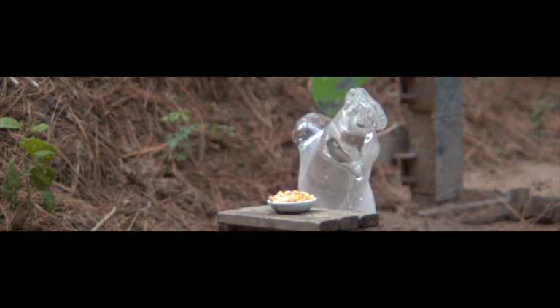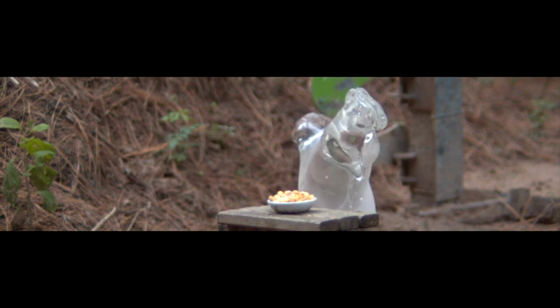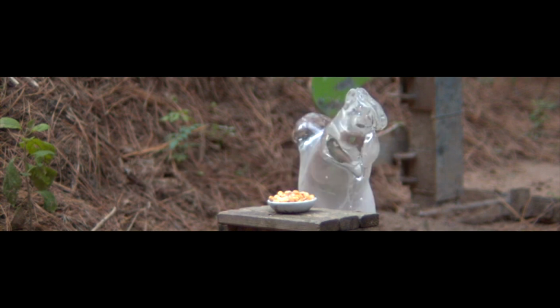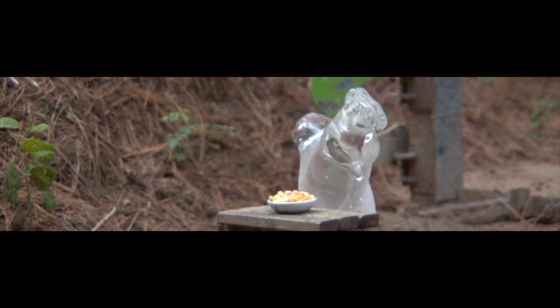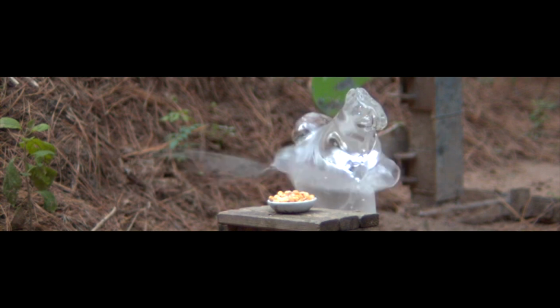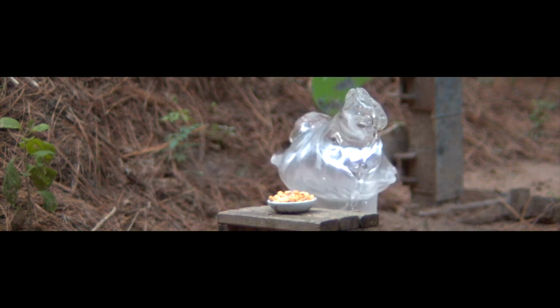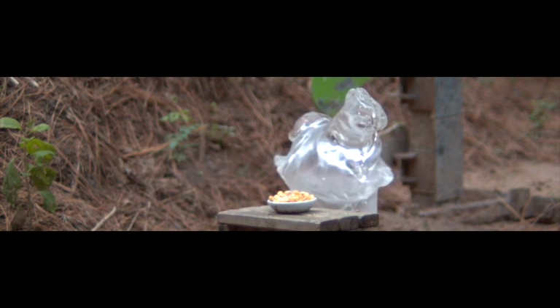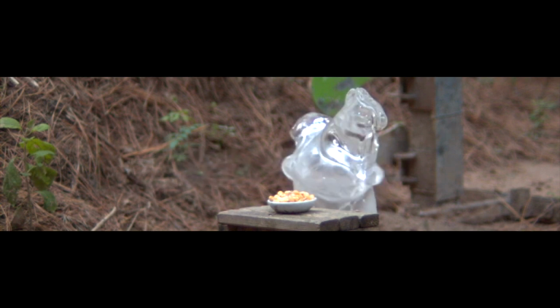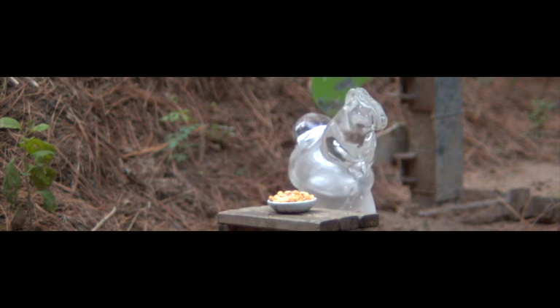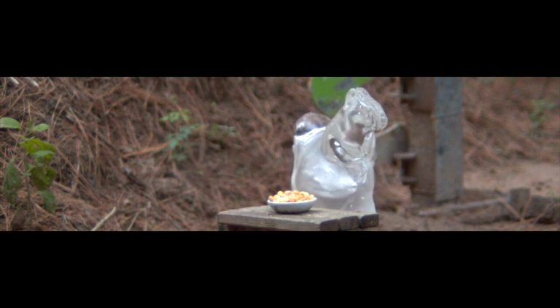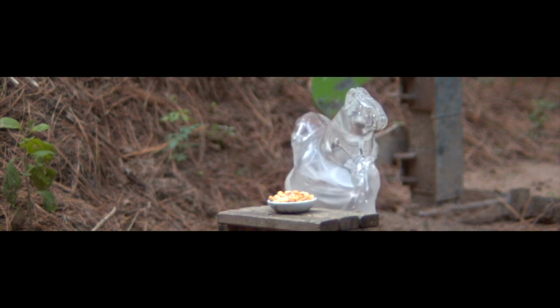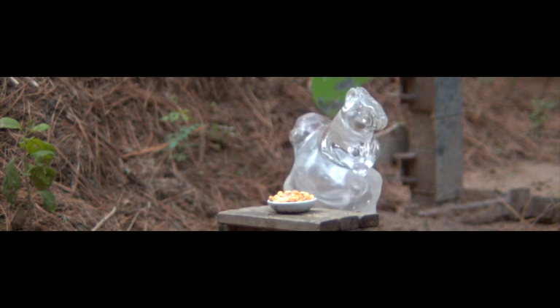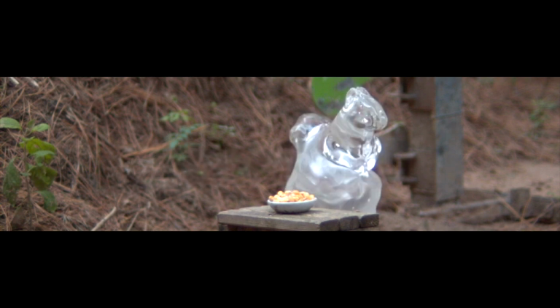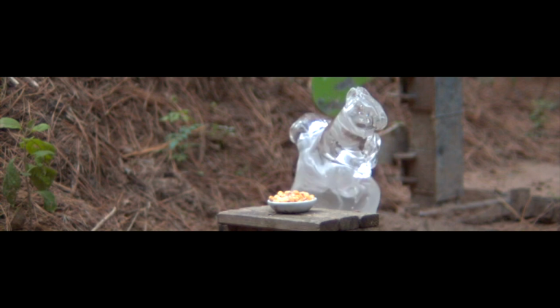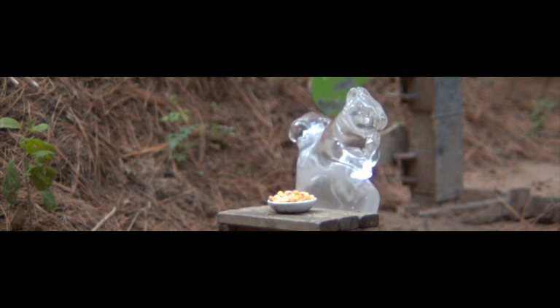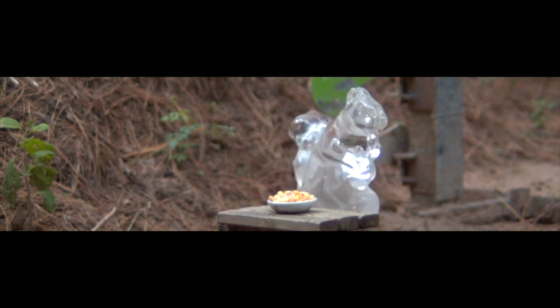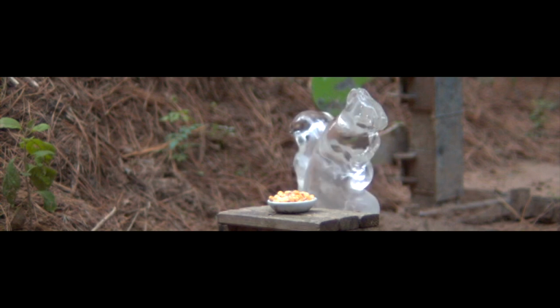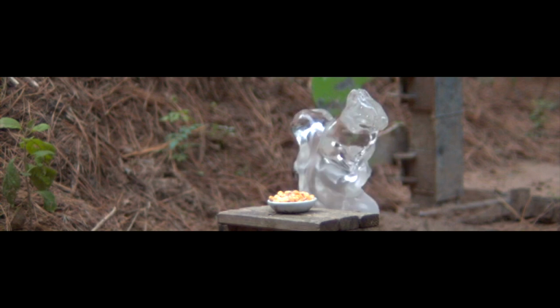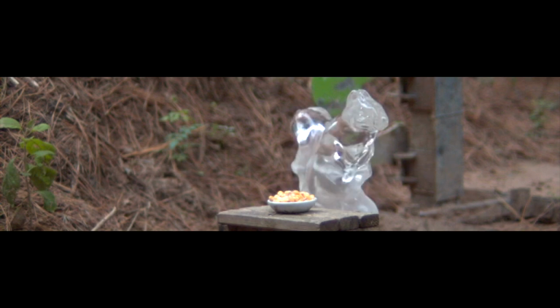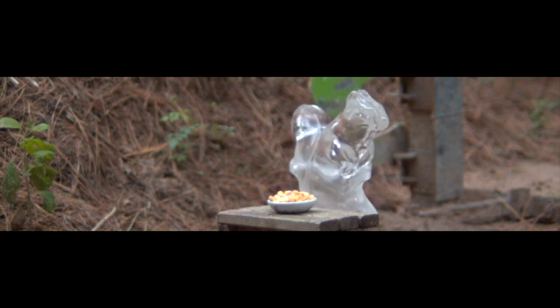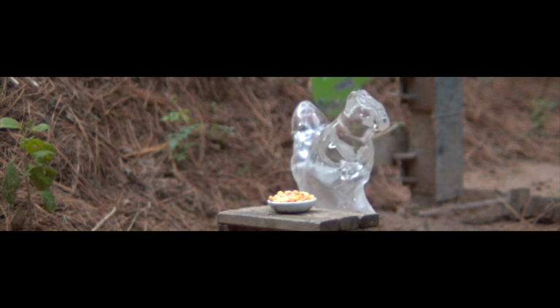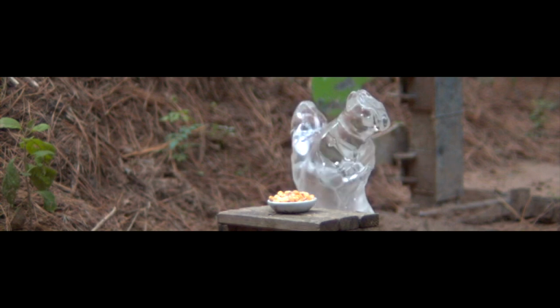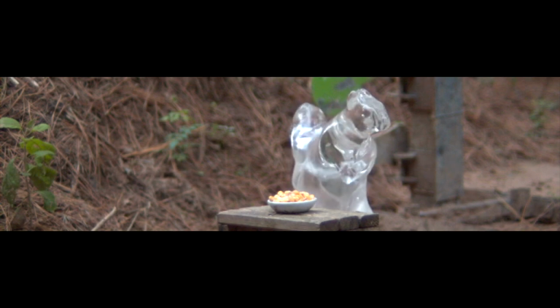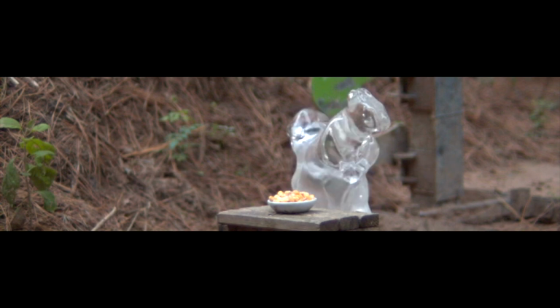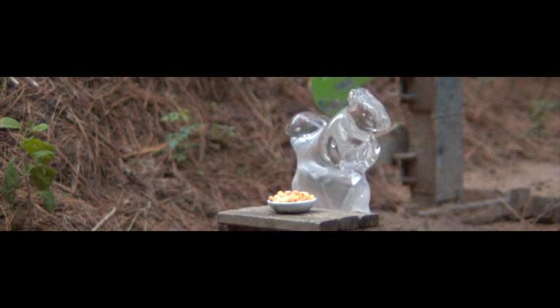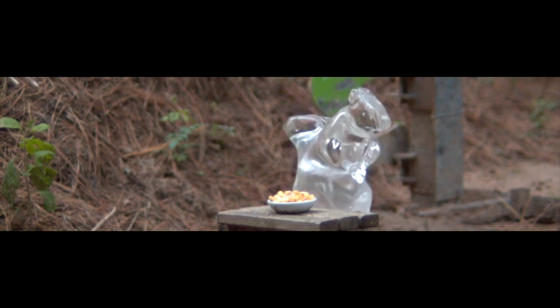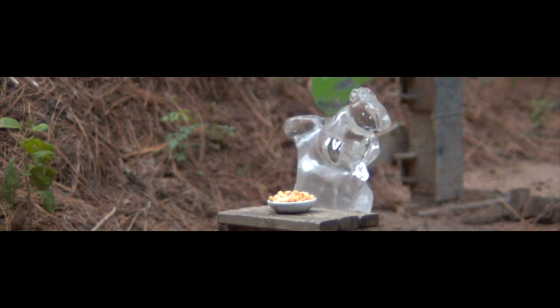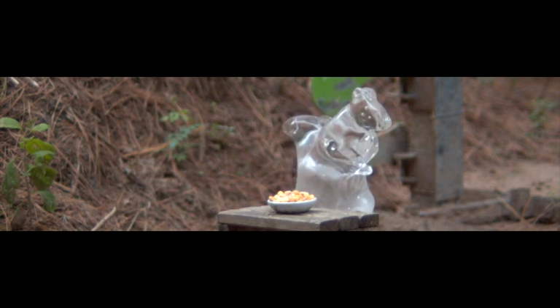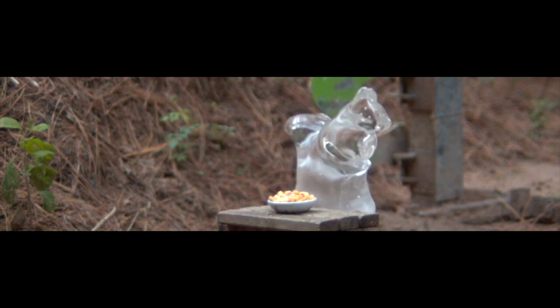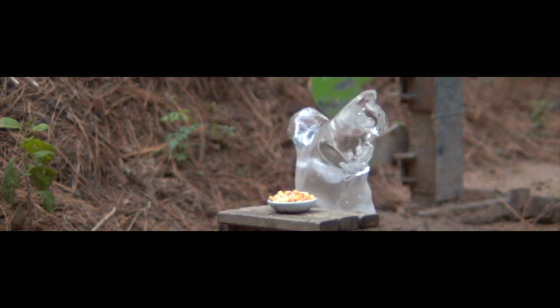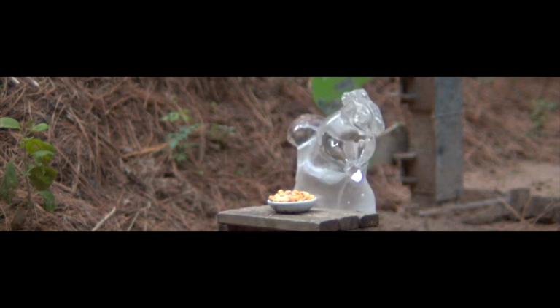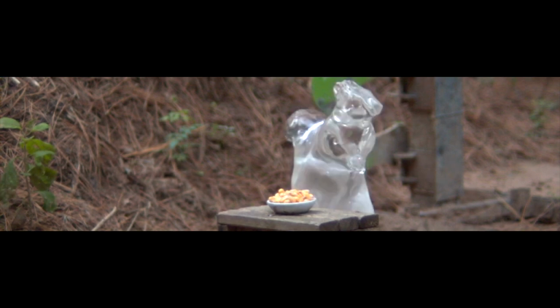The energy transfer is all in the berm — it dug a big hole and threw dirt everywhere. So, you know, varmint bullets for varmints.